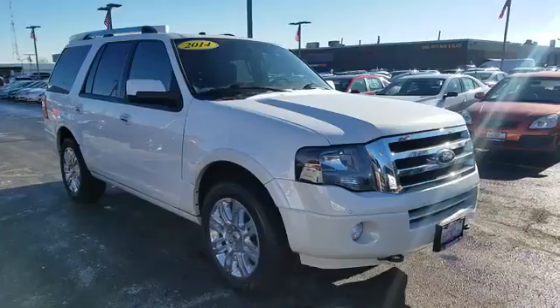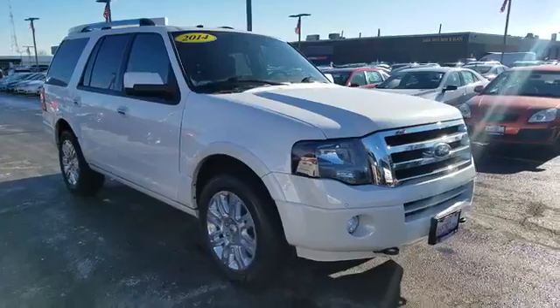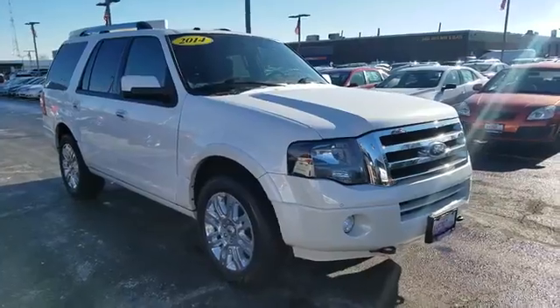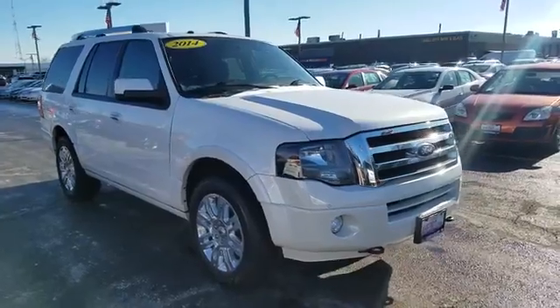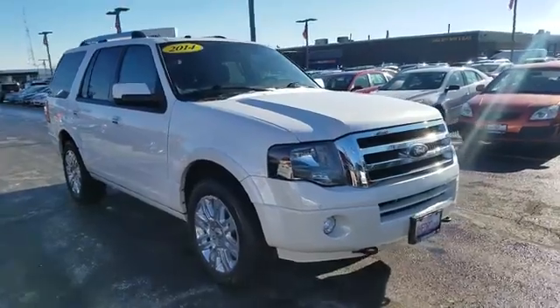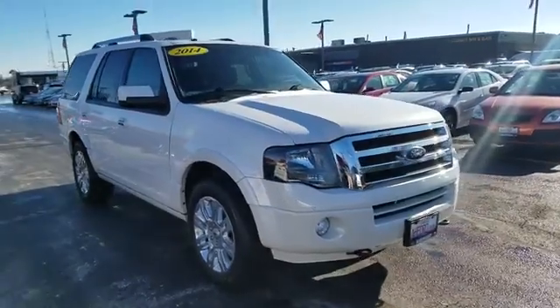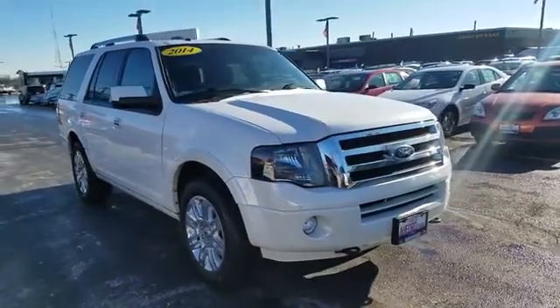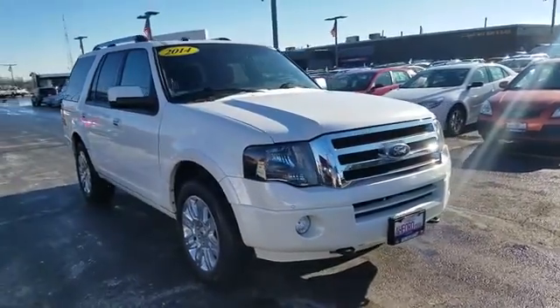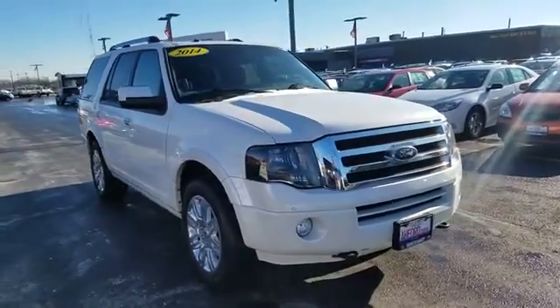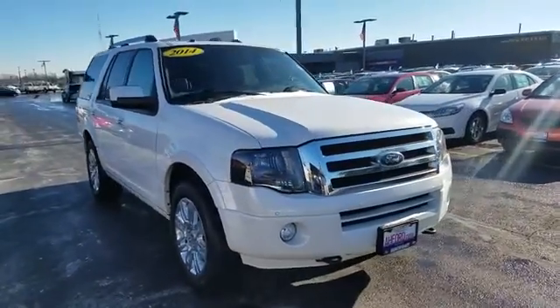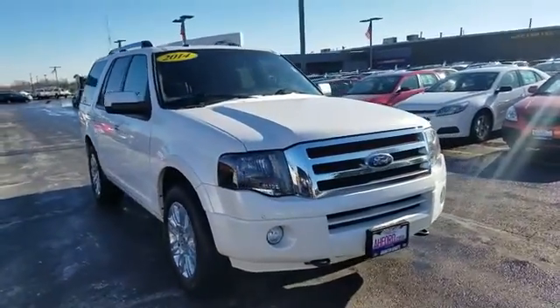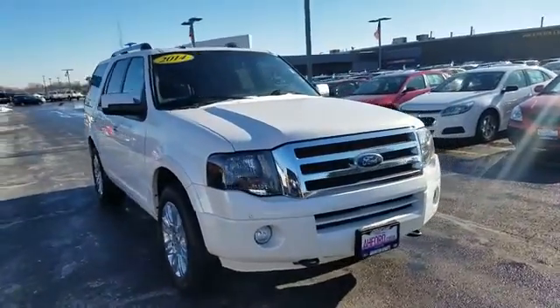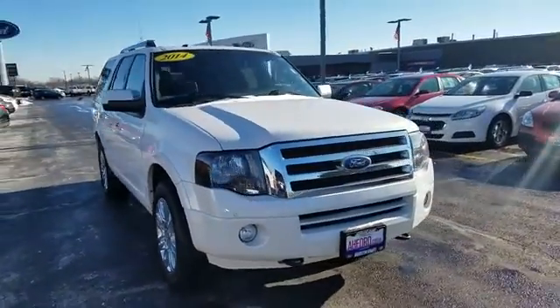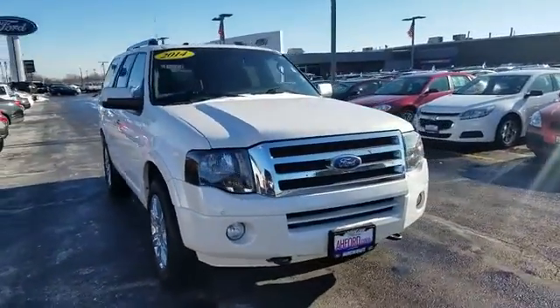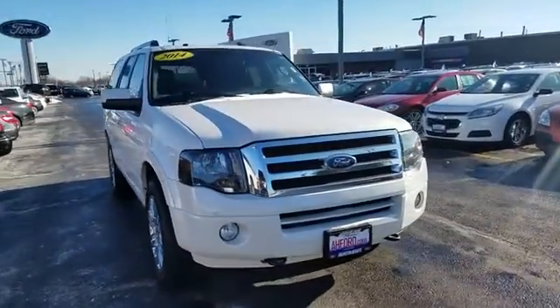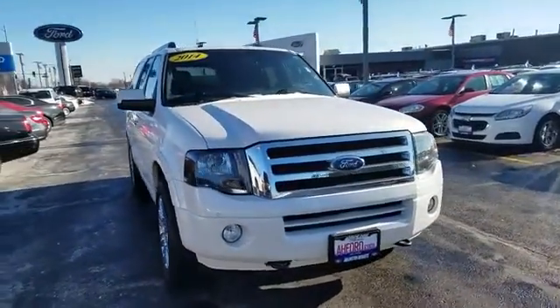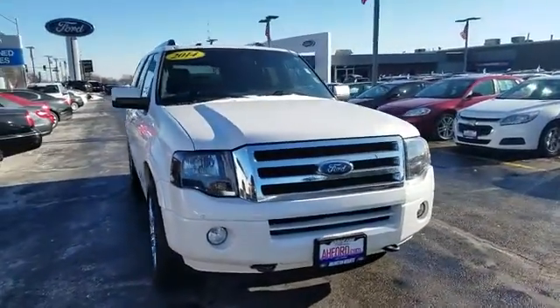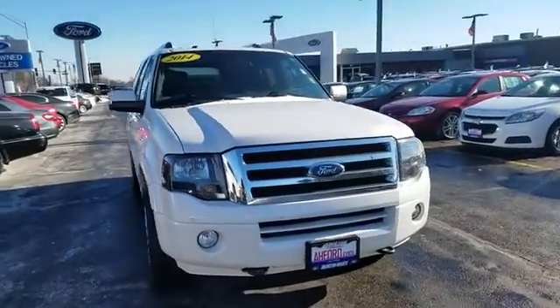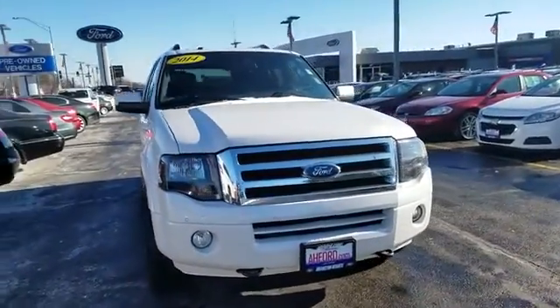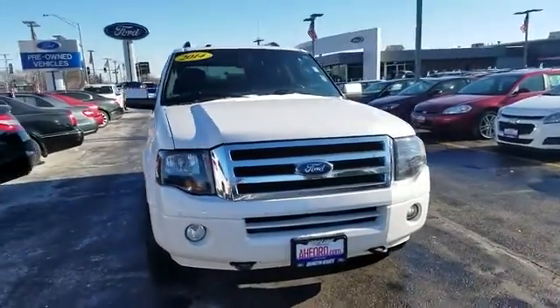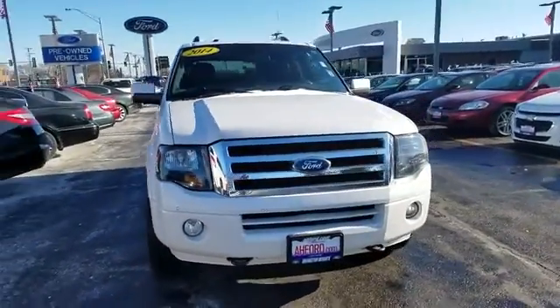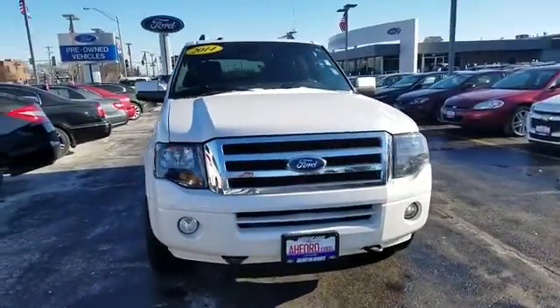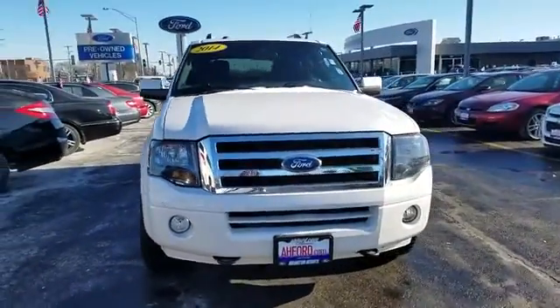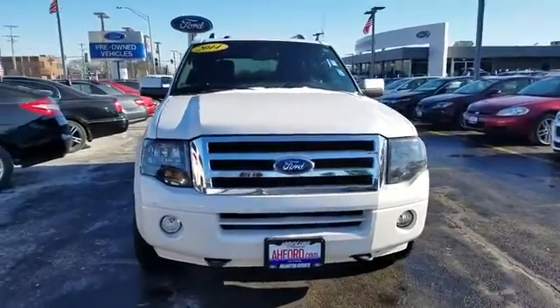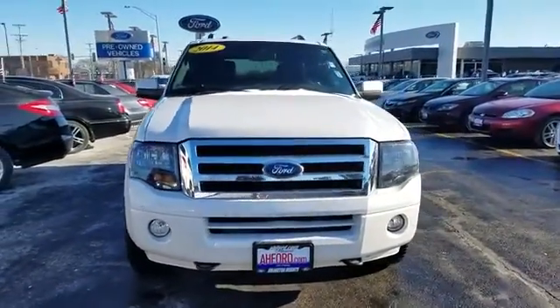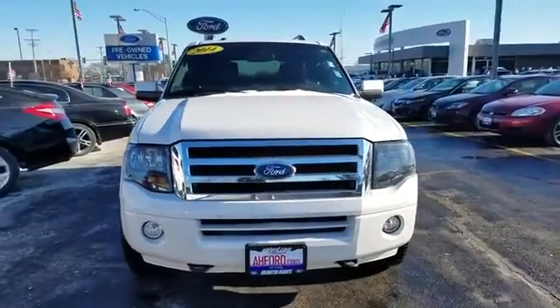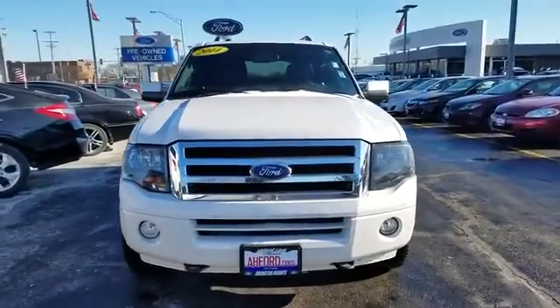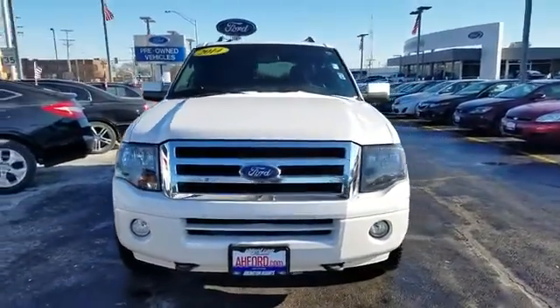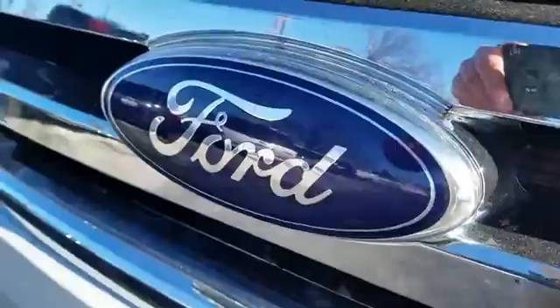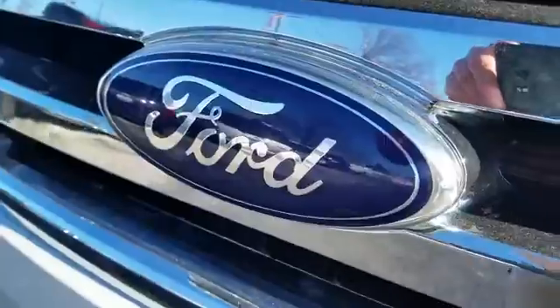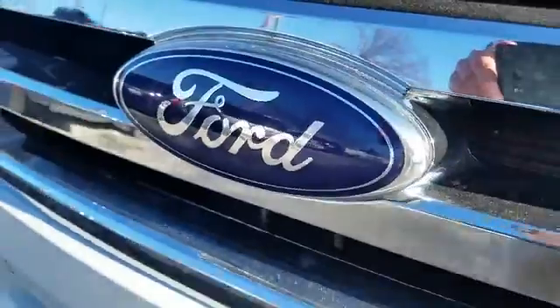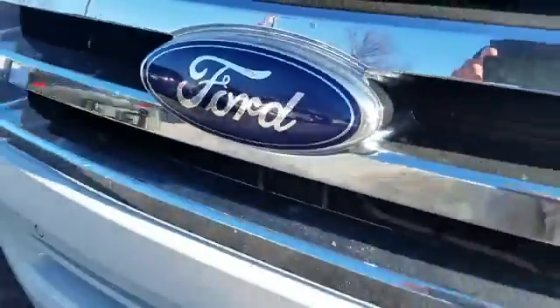The 2014 Expedition. Powerful. Controlled. Resourceful. Expedition.